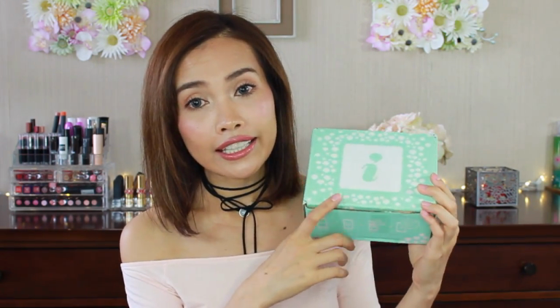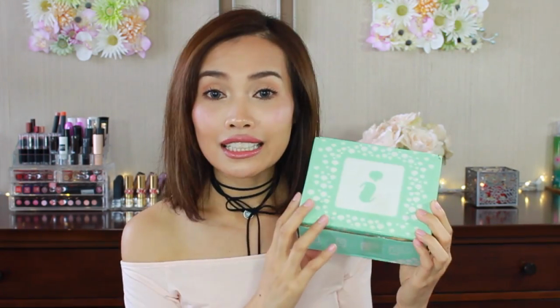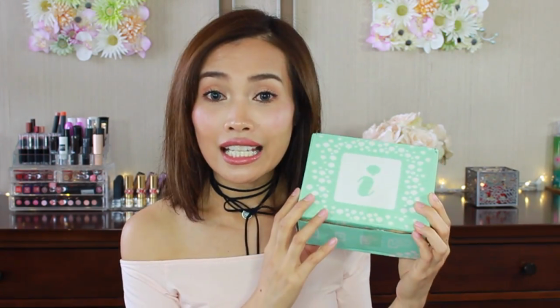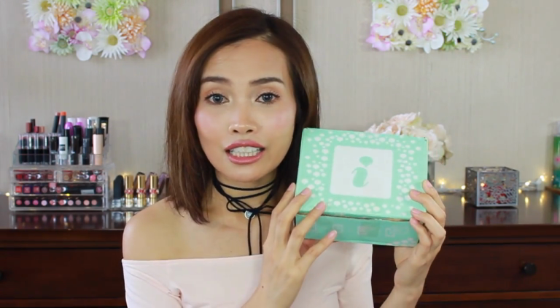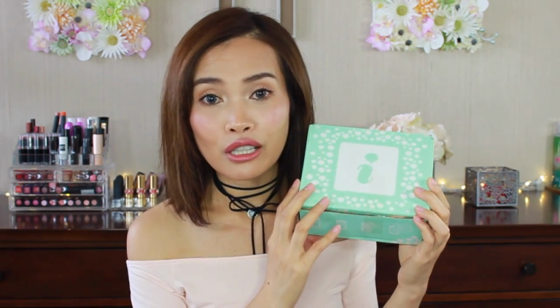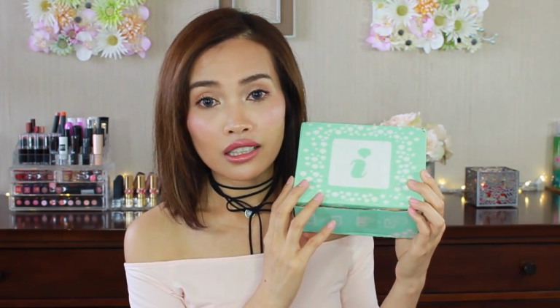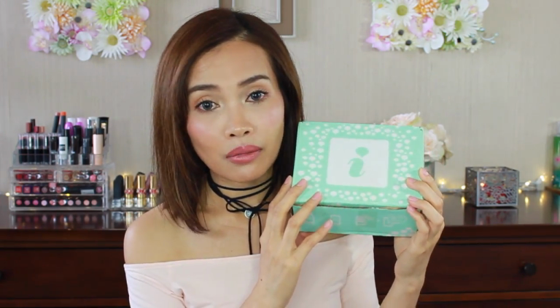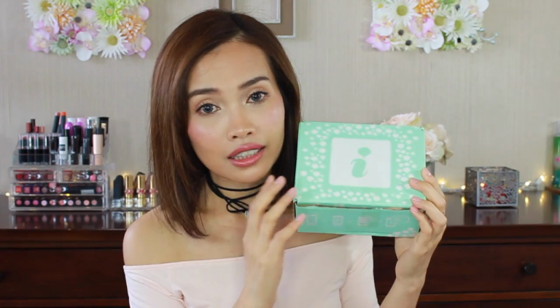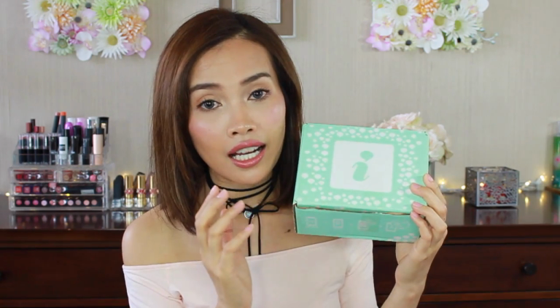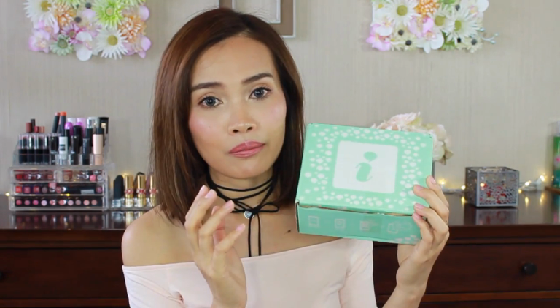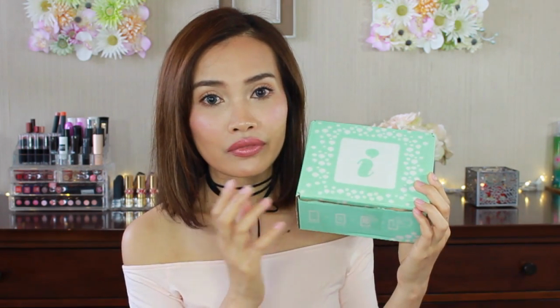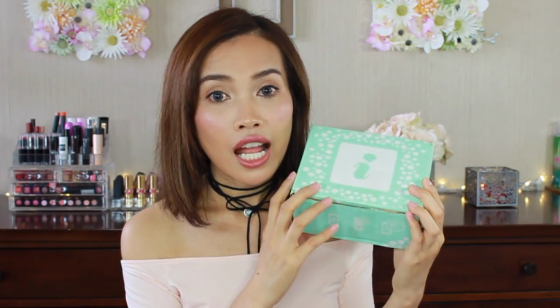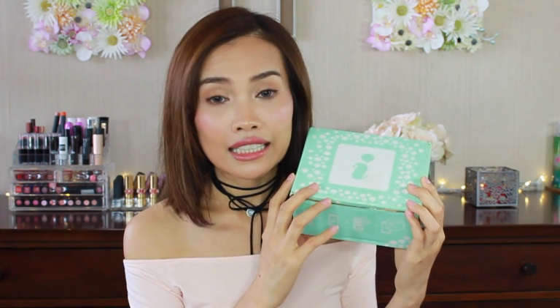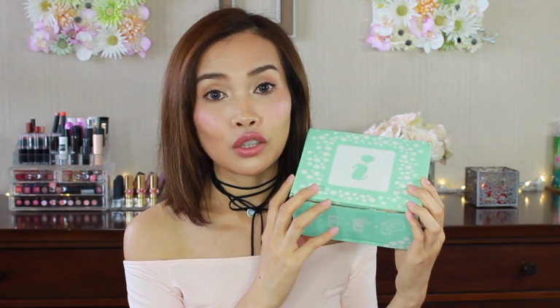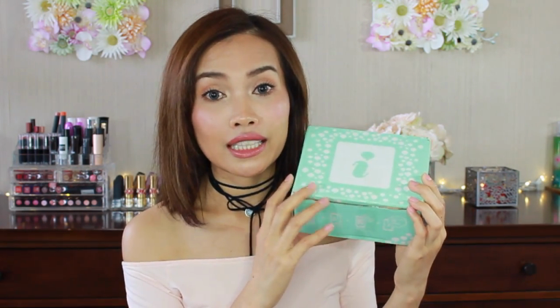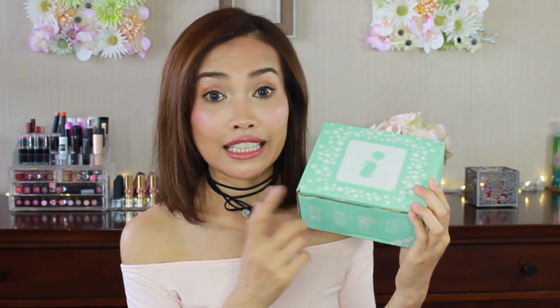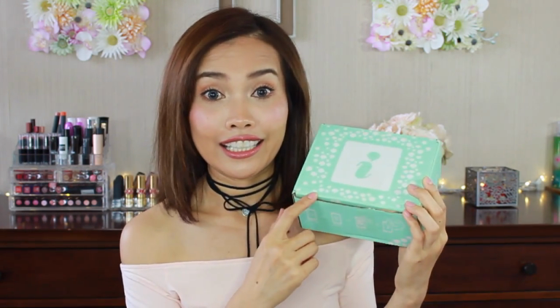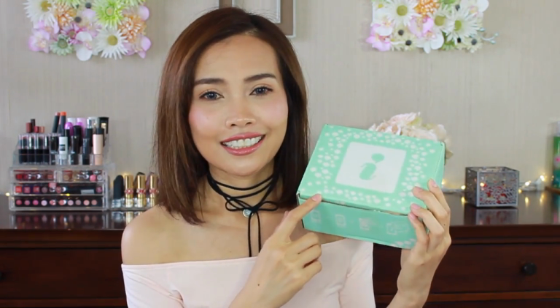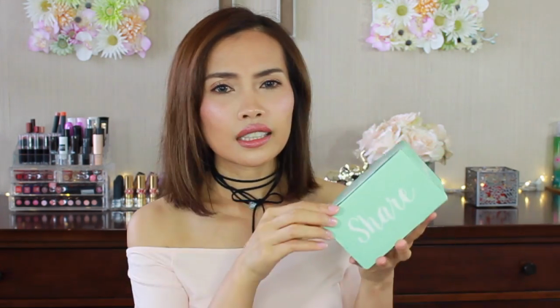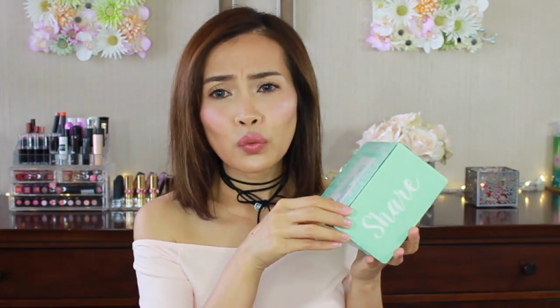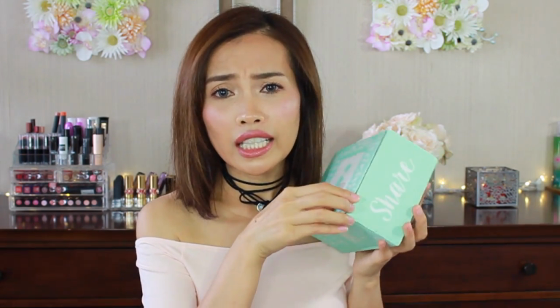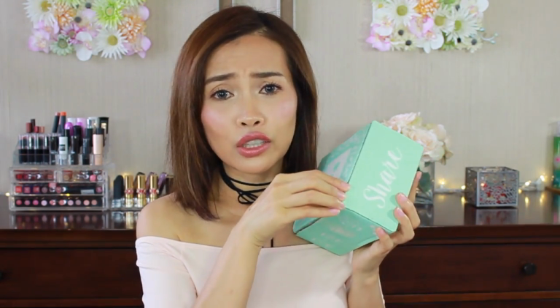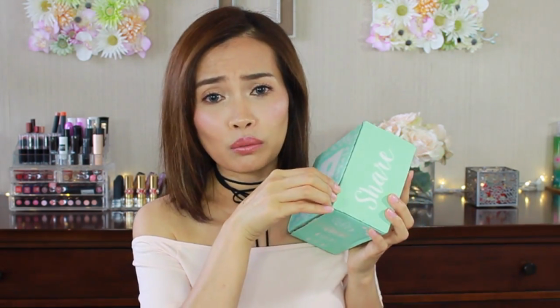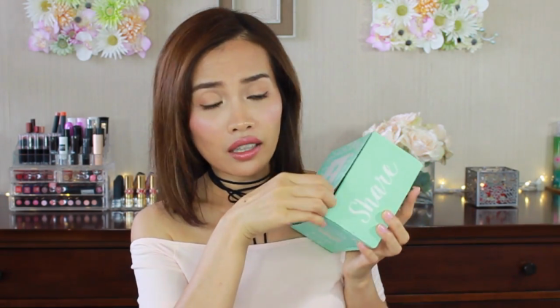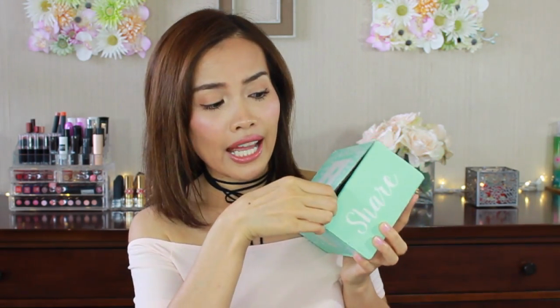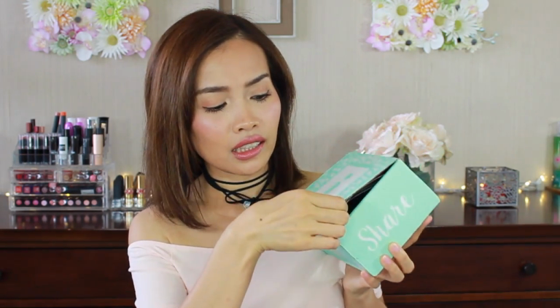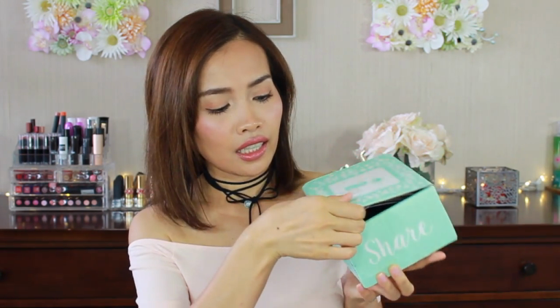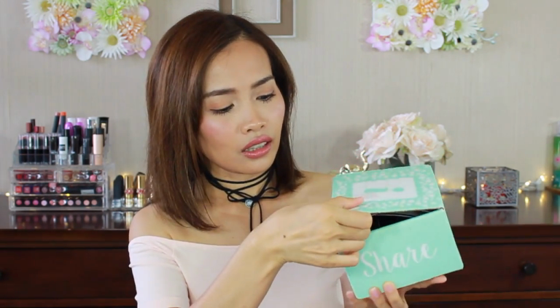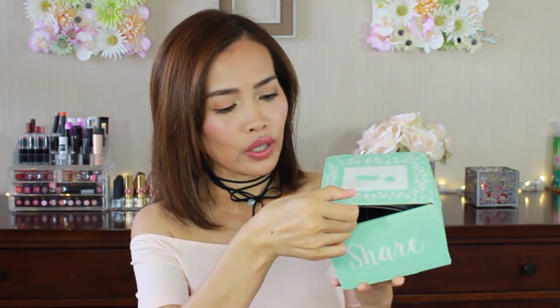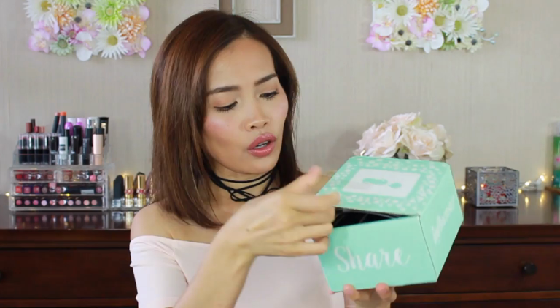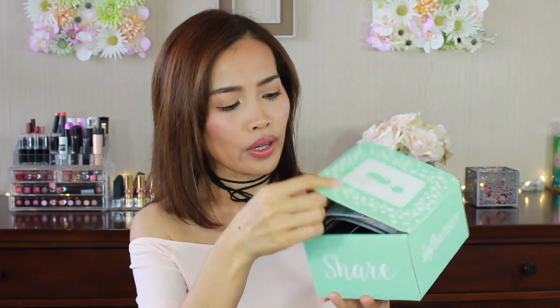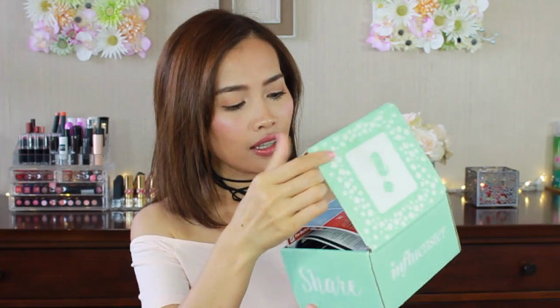Let's see what is in here. This is a really cute box actually.